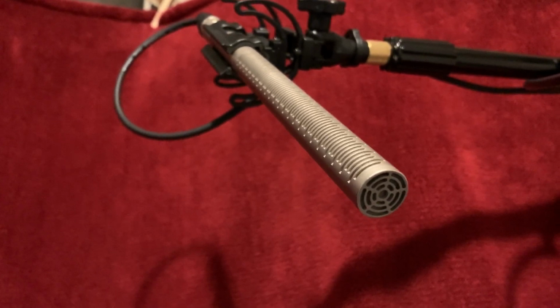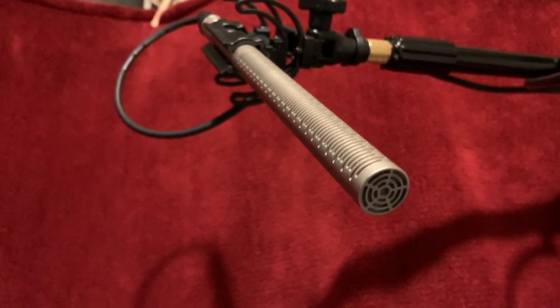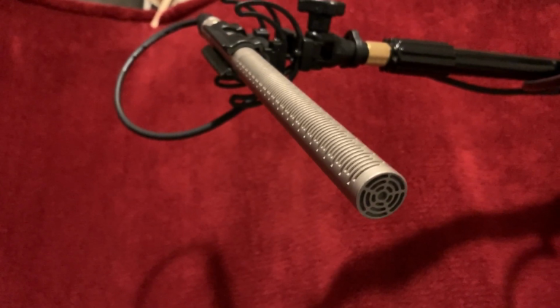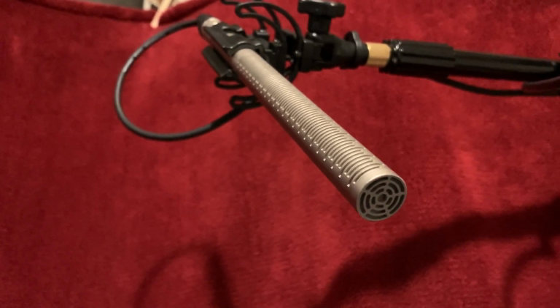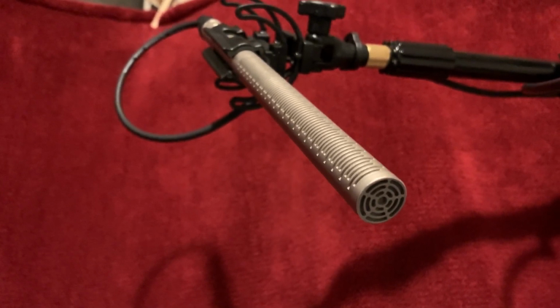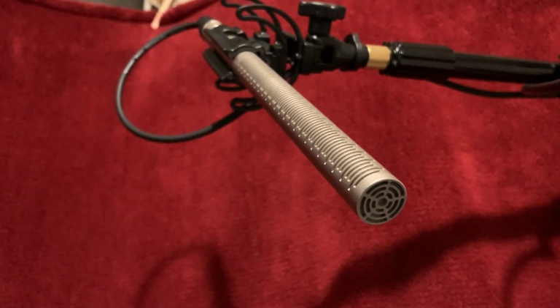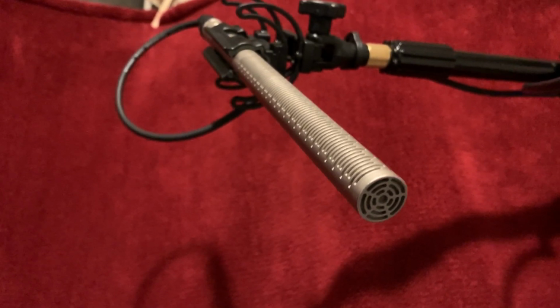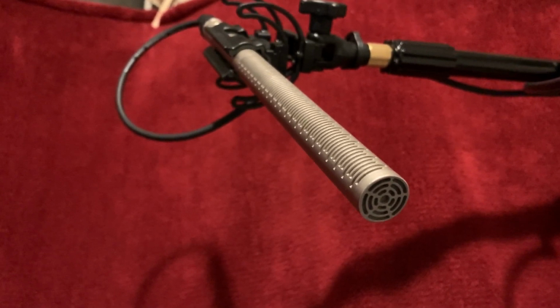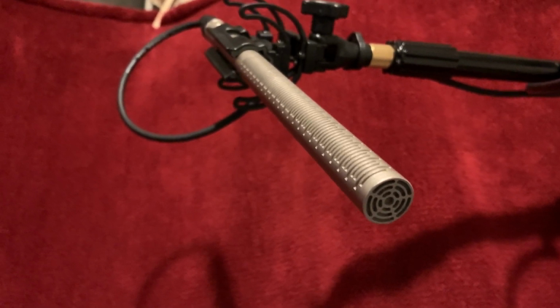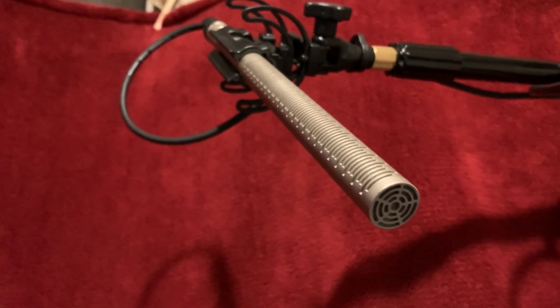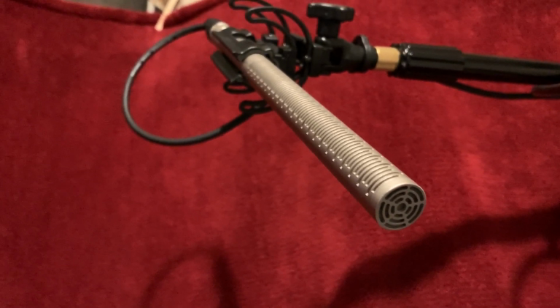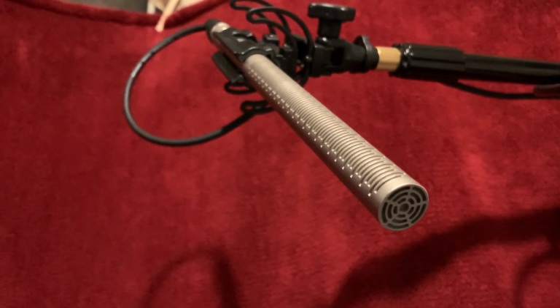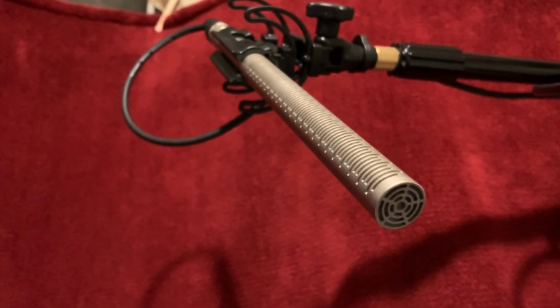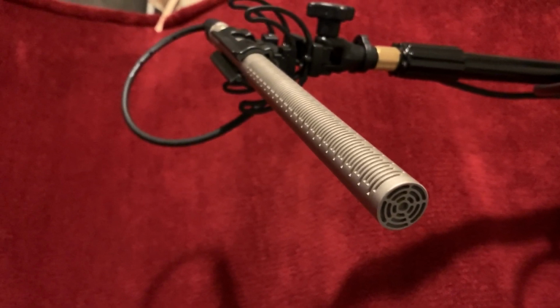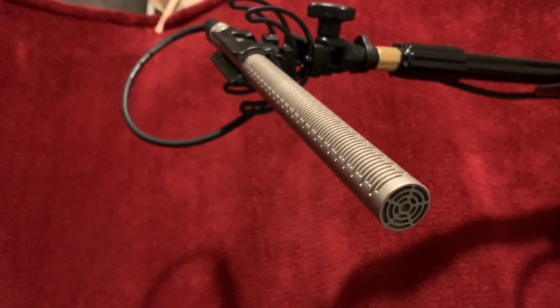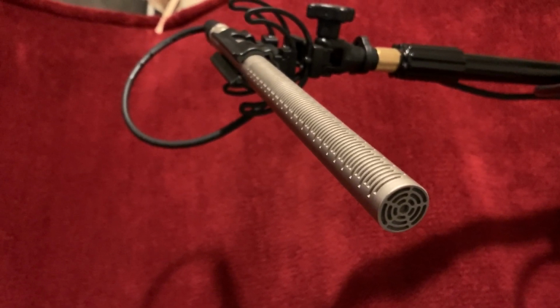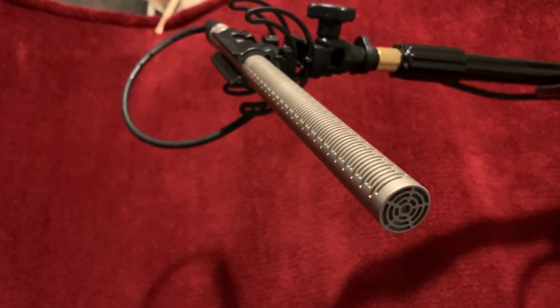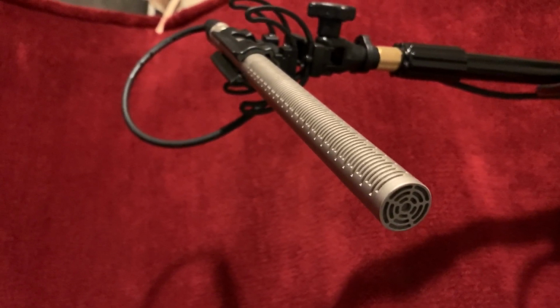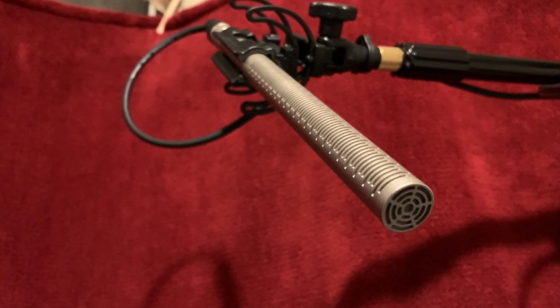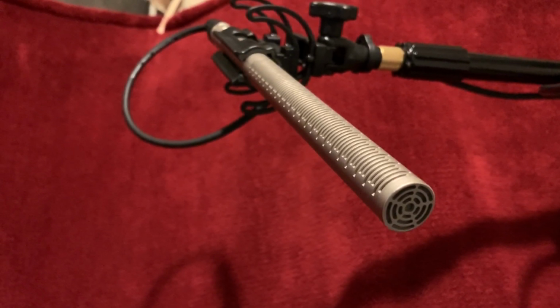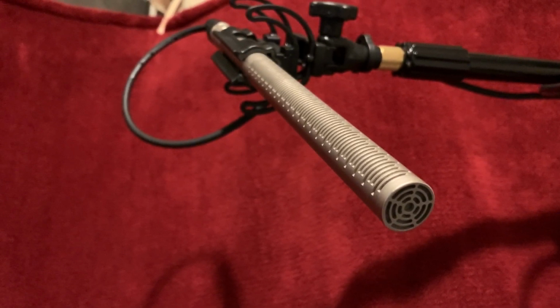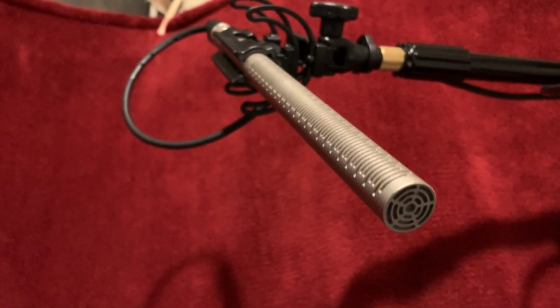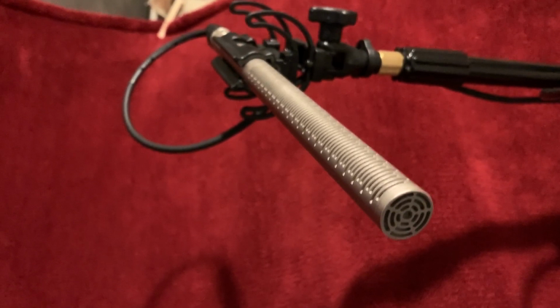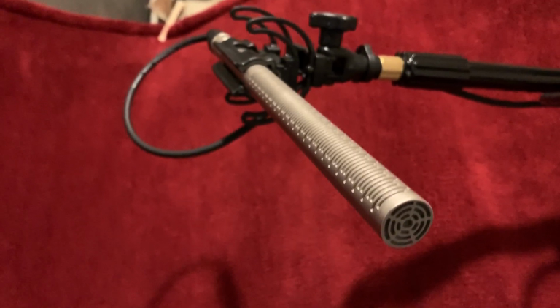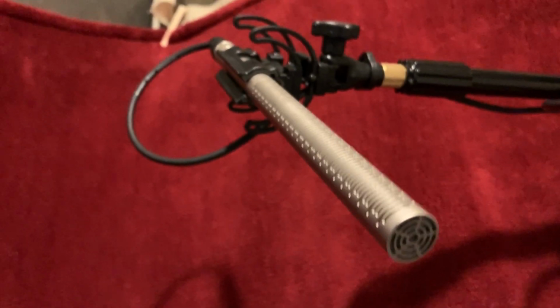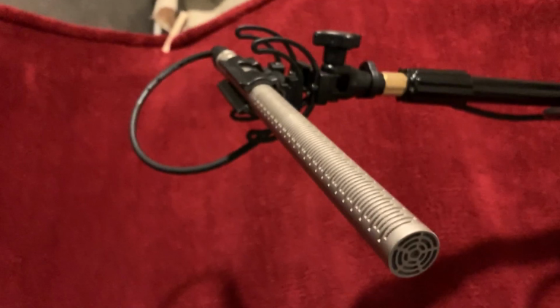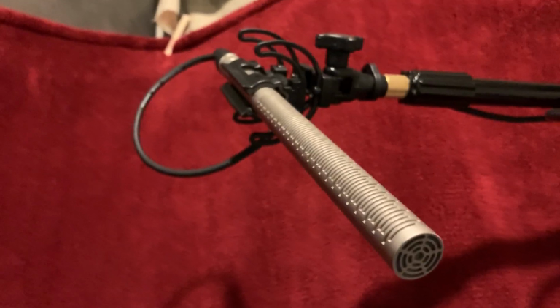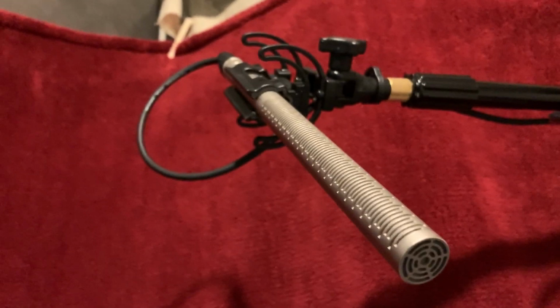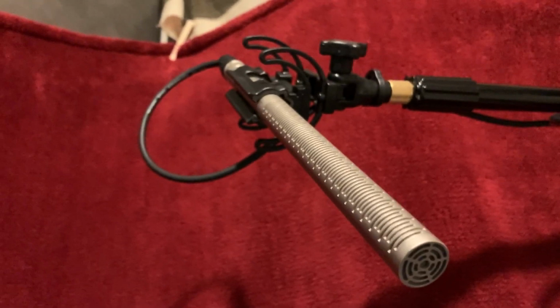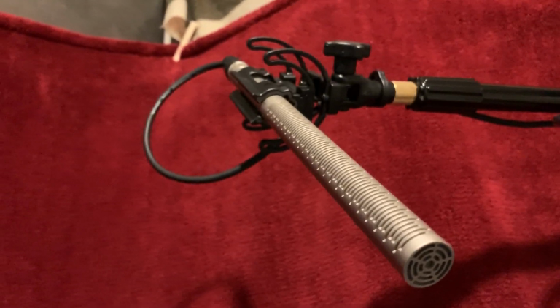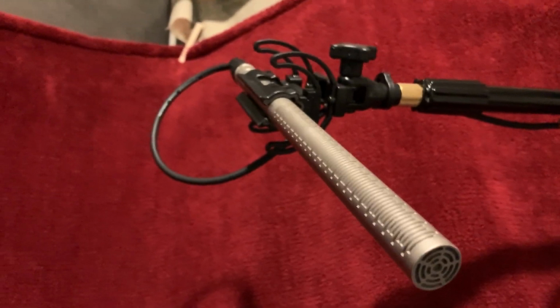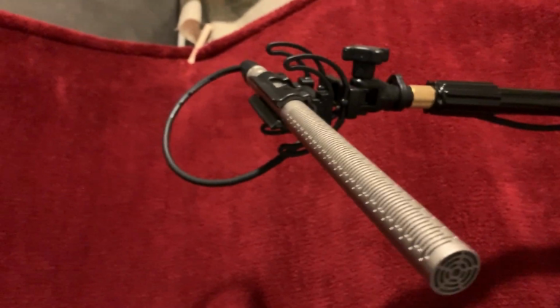Thinking more of going for the Sennheiser 416 route.